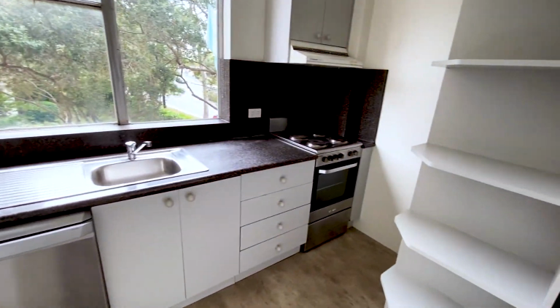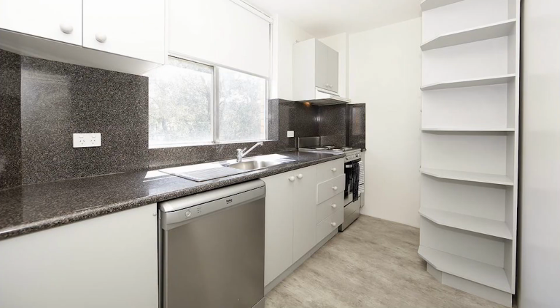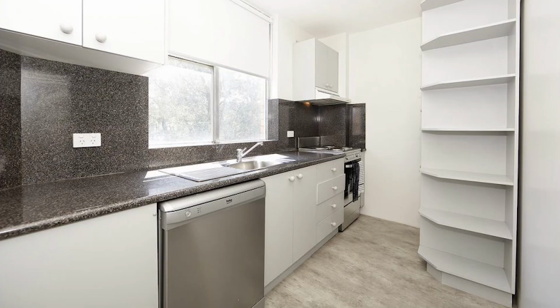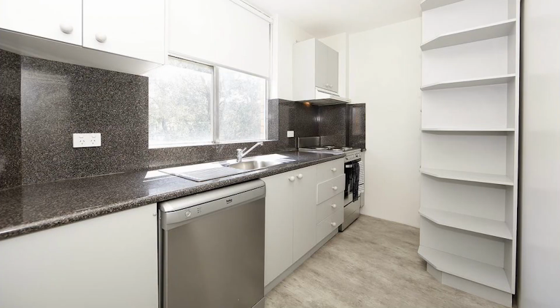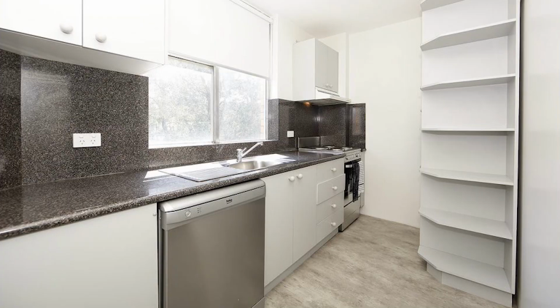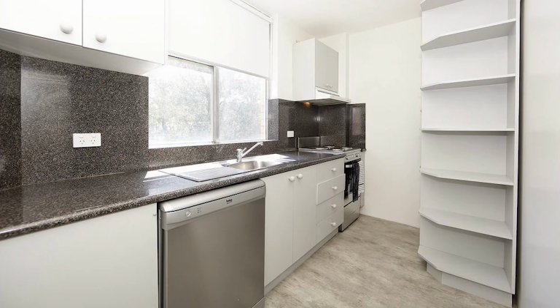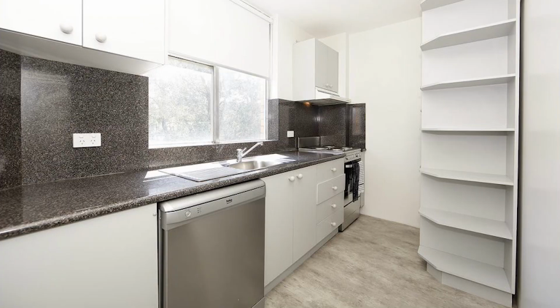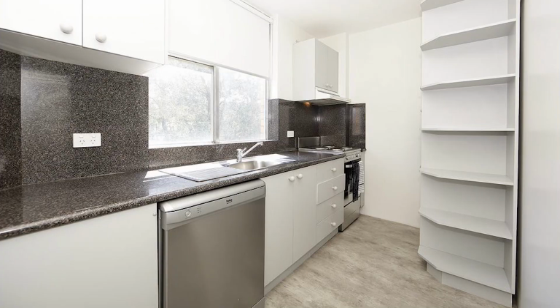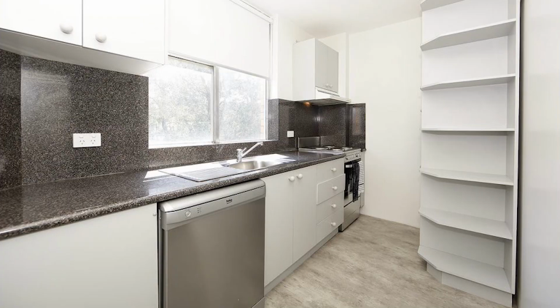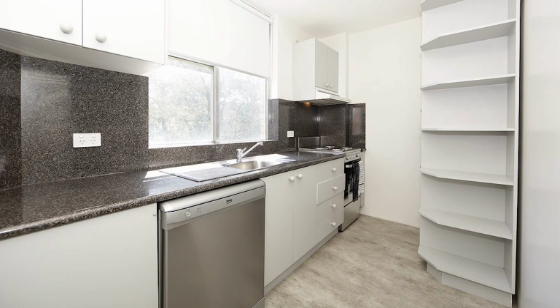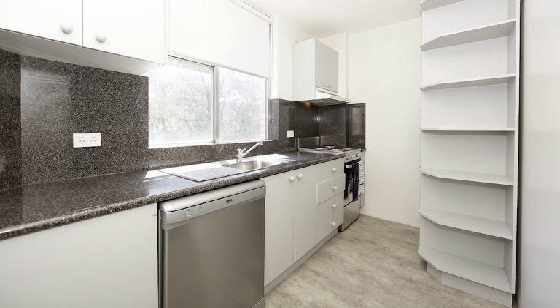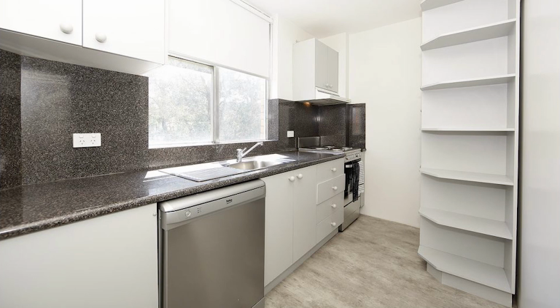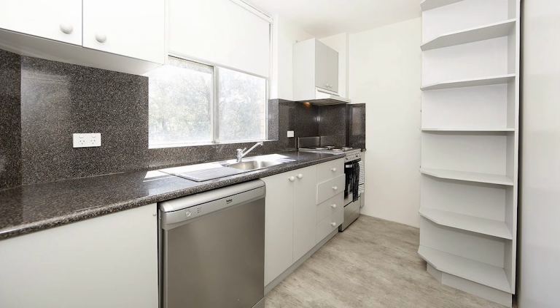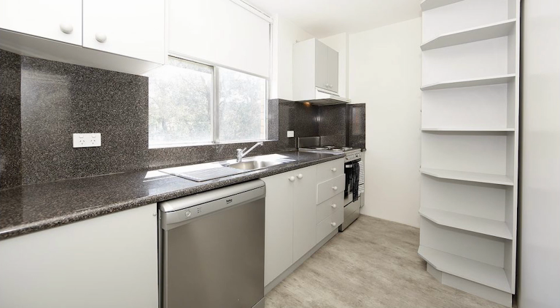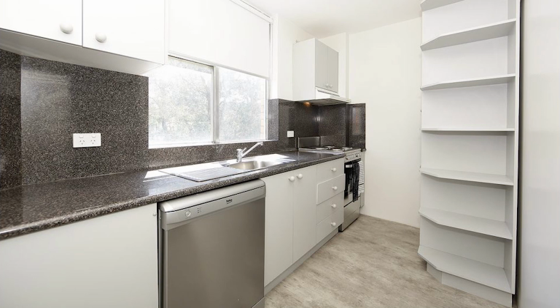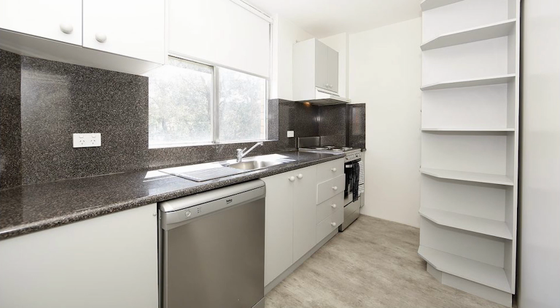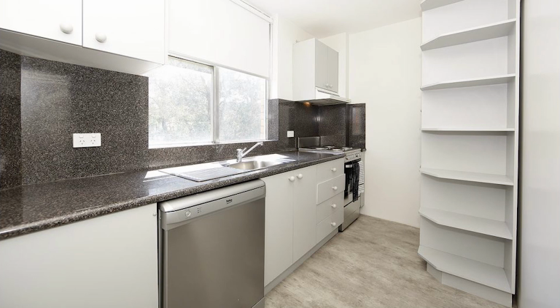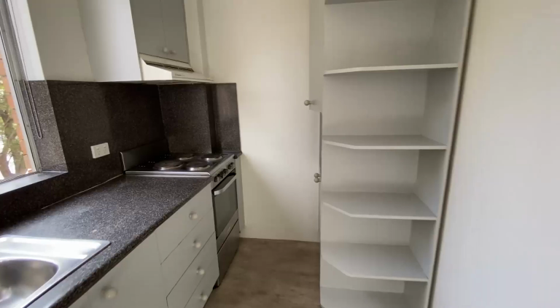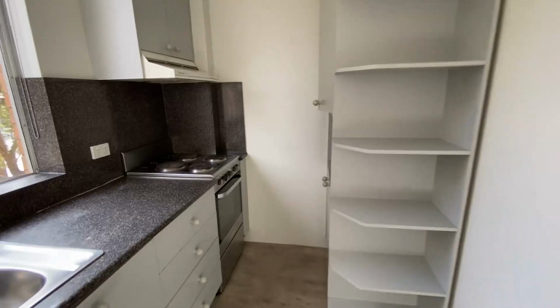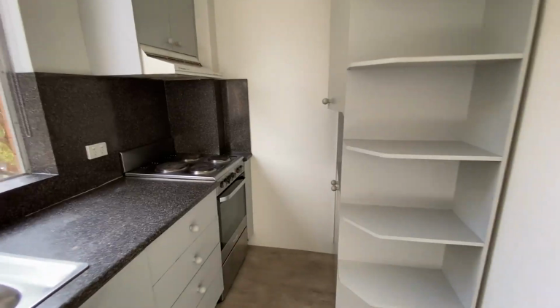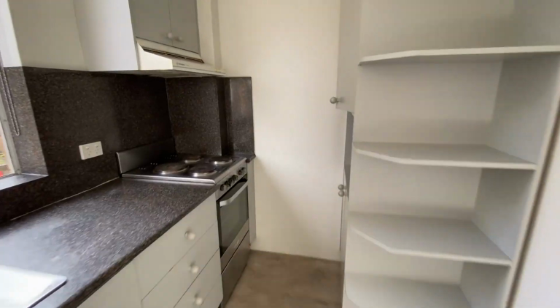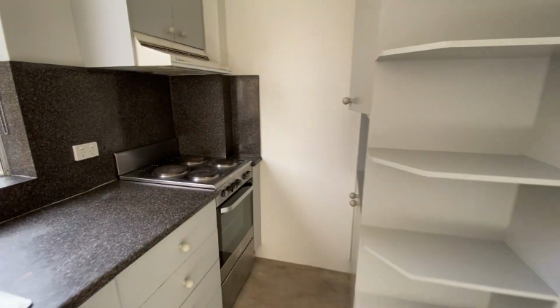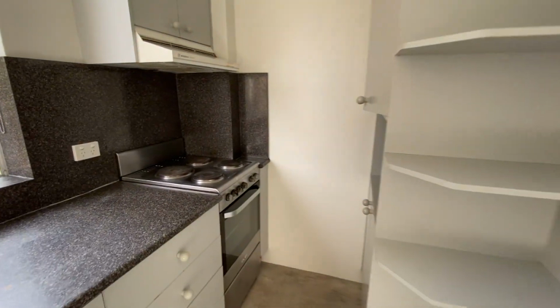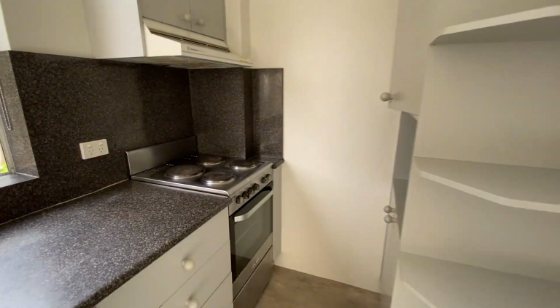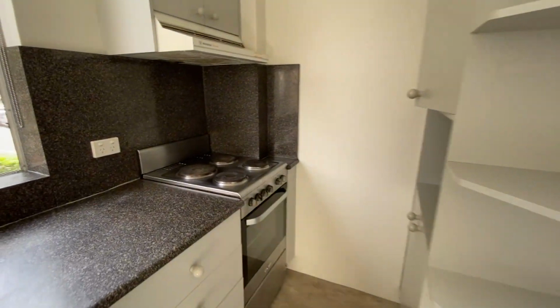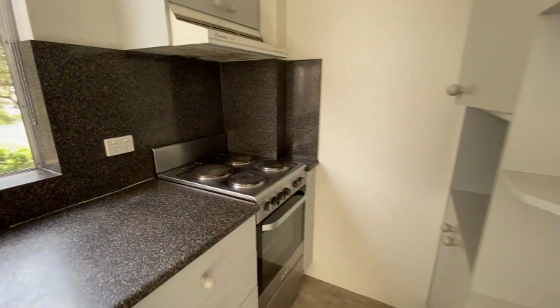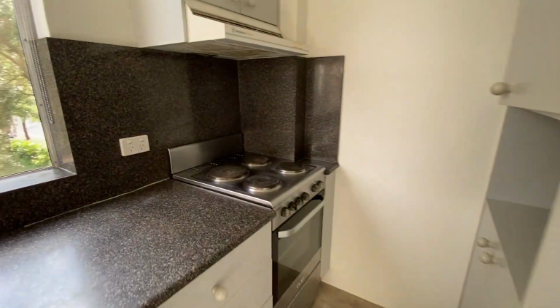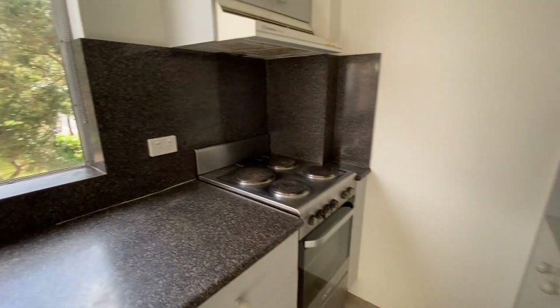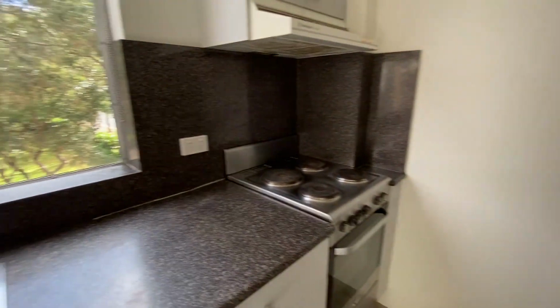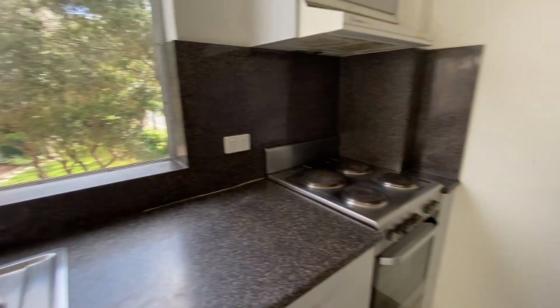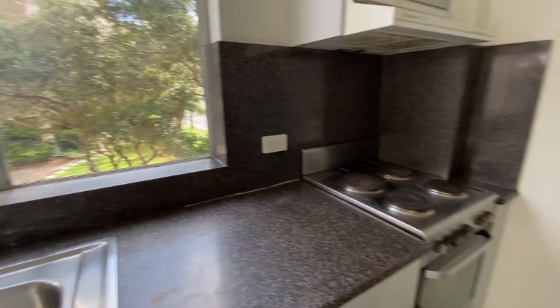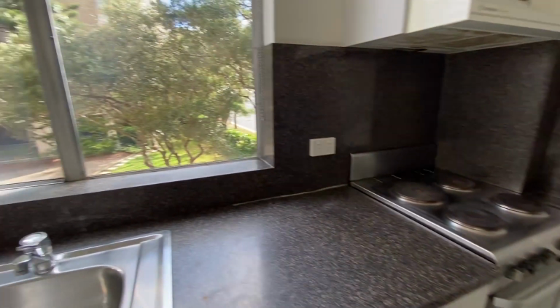The kitchen comes equipped with a dishwasher, plenty of cabinet space, and facilities to attach your own washing machine.